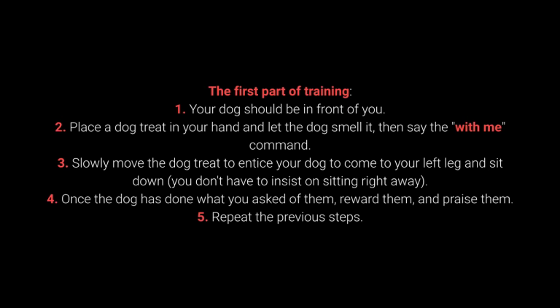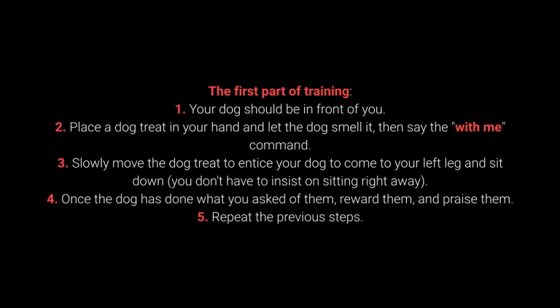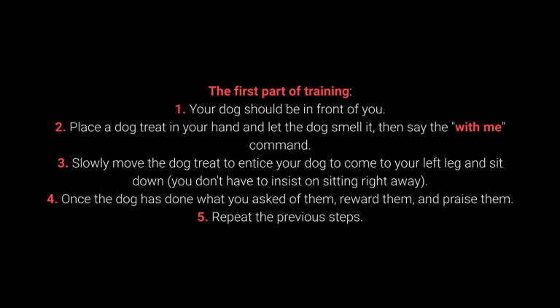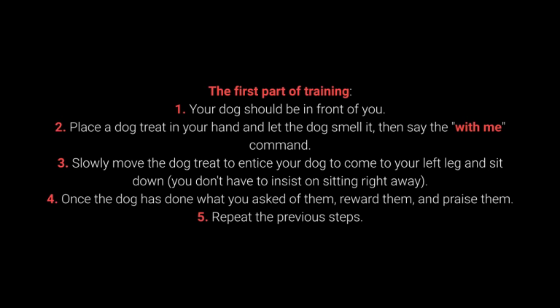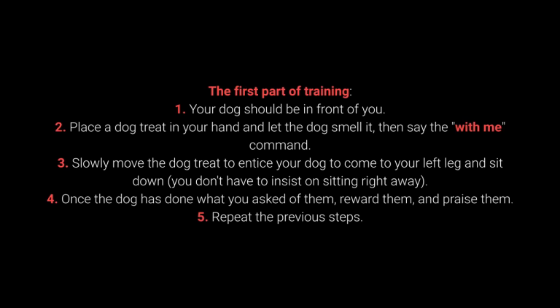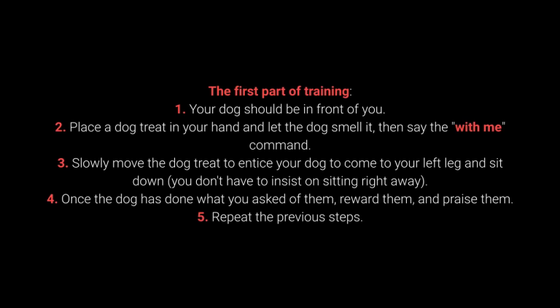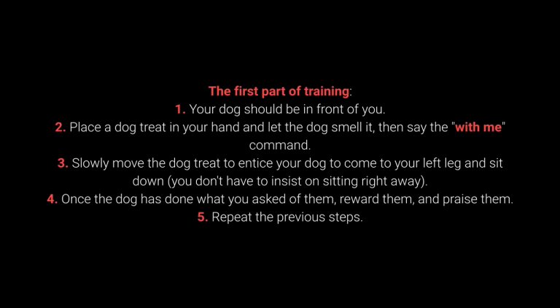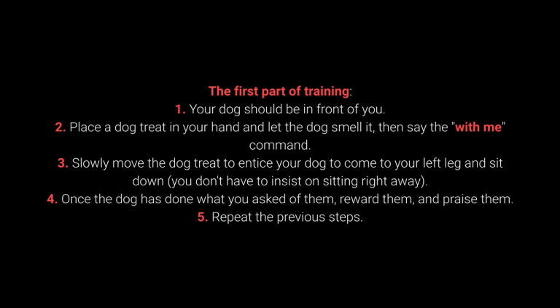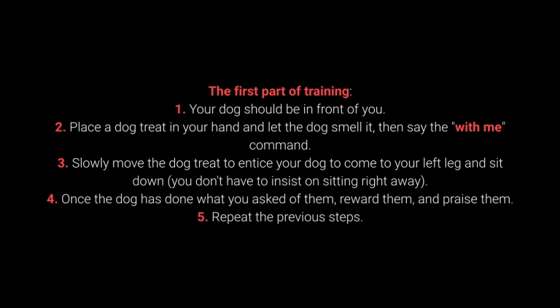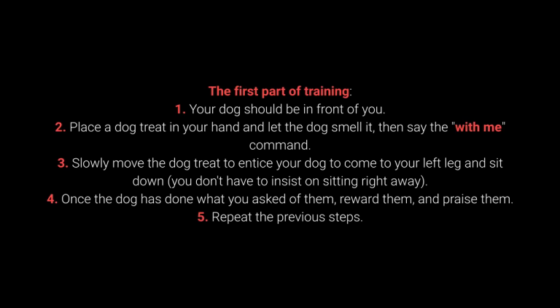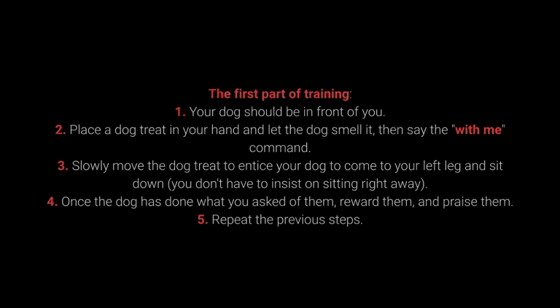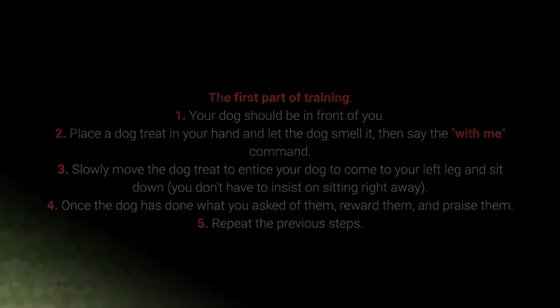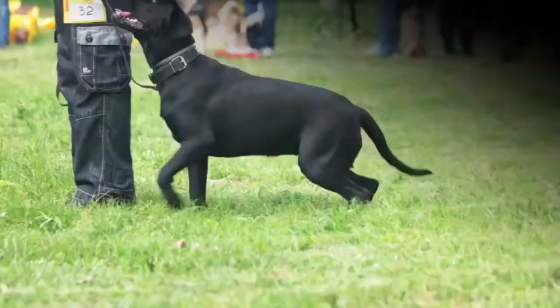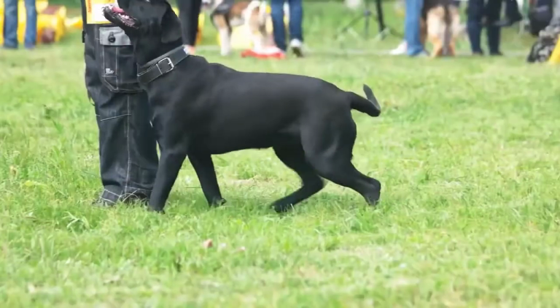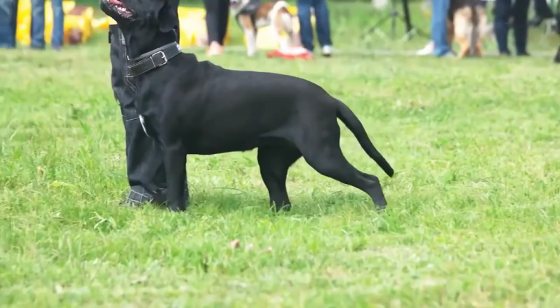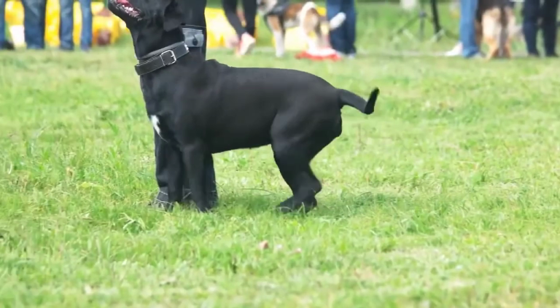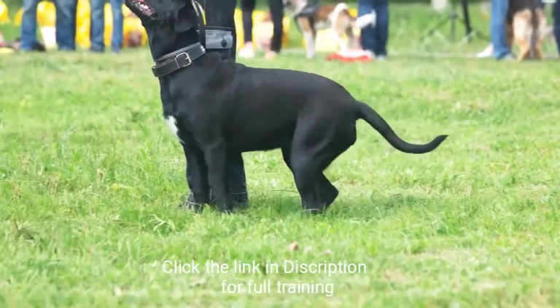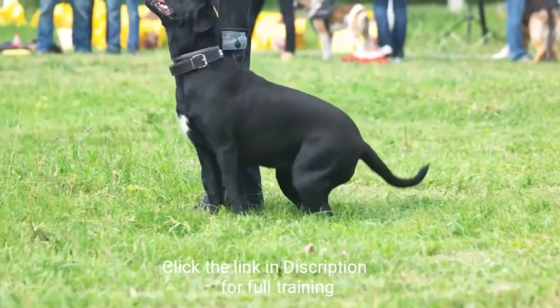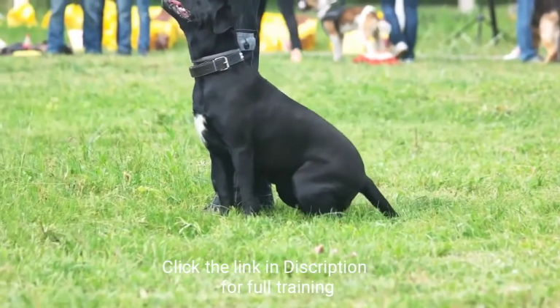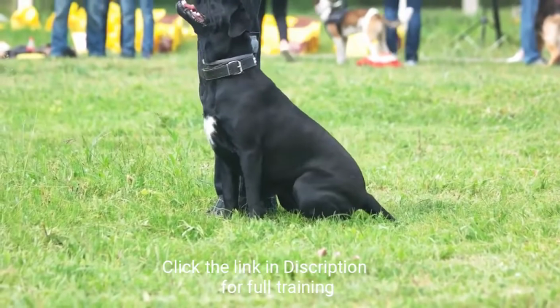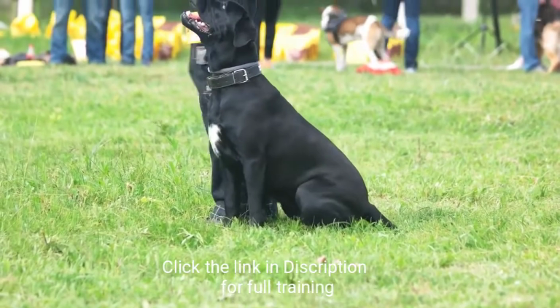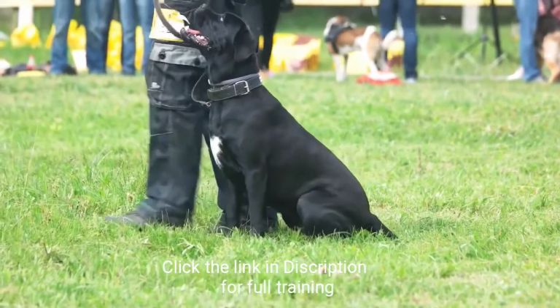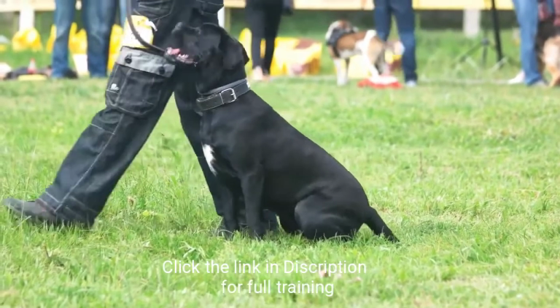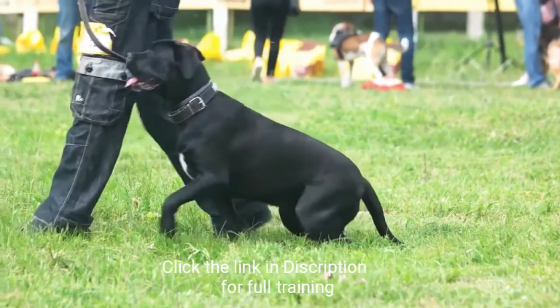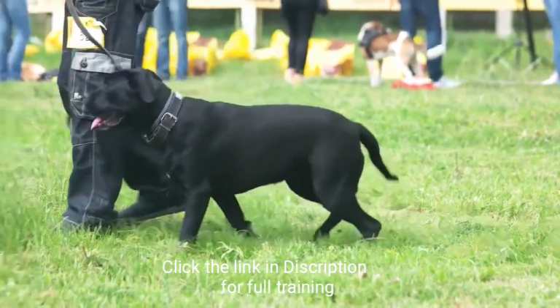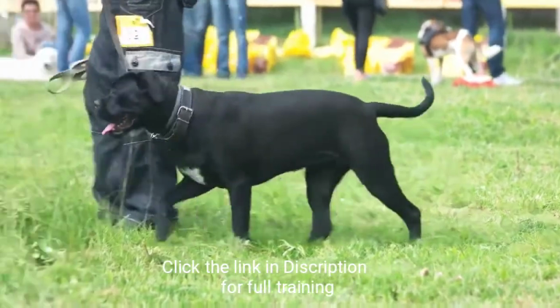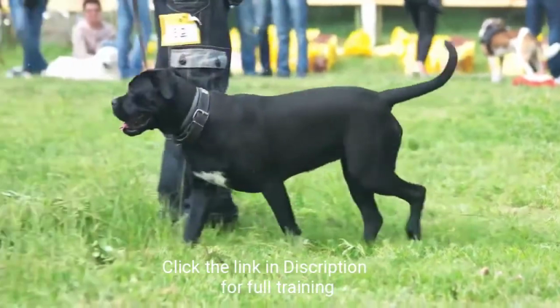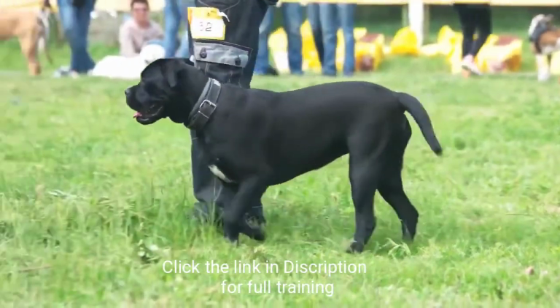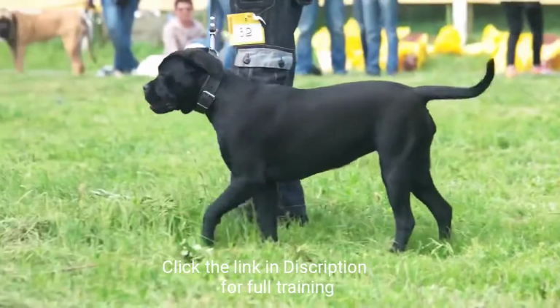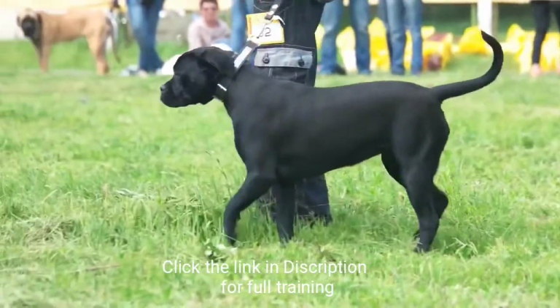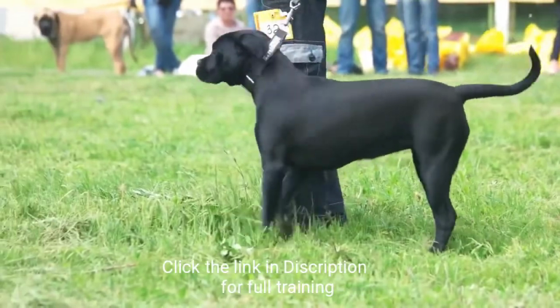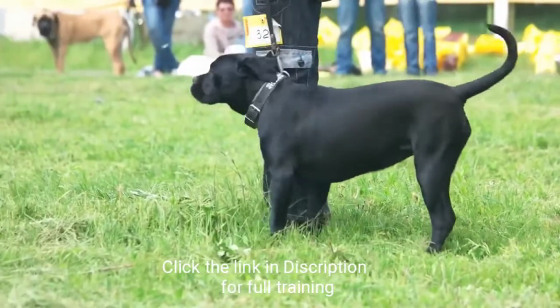Step 5: Repeat the previous steps. Once your dog learns the command, move on to the advanced part of the training.